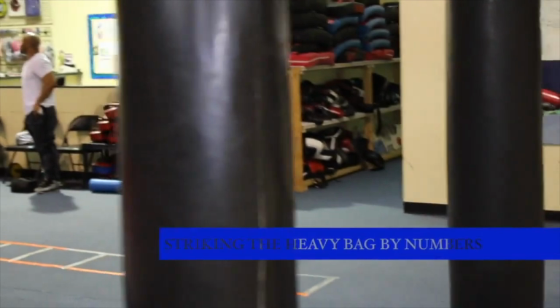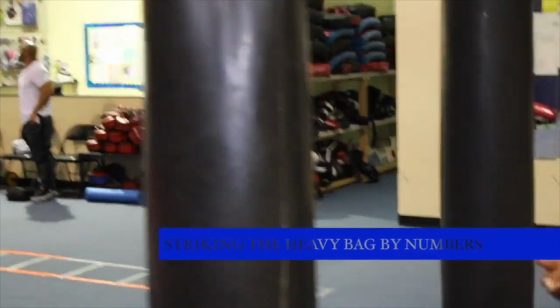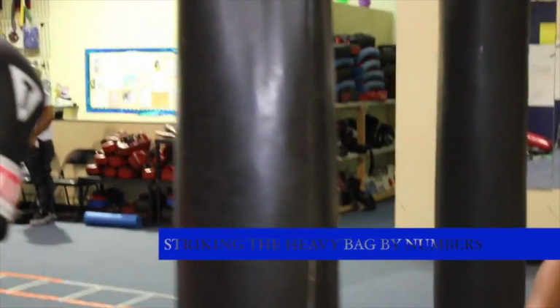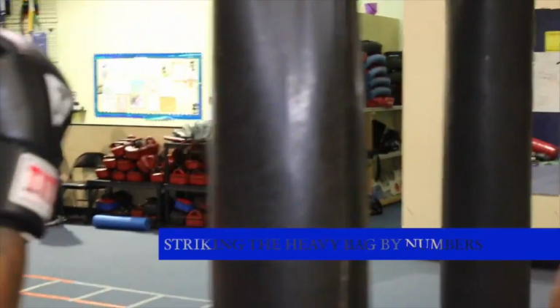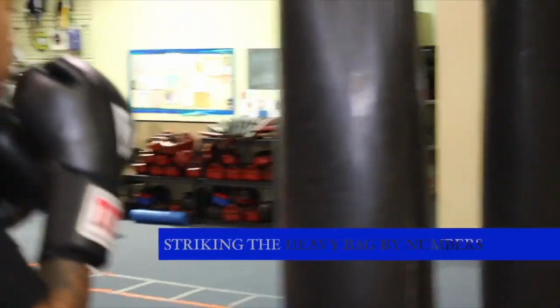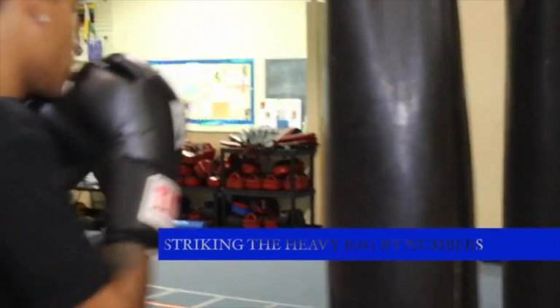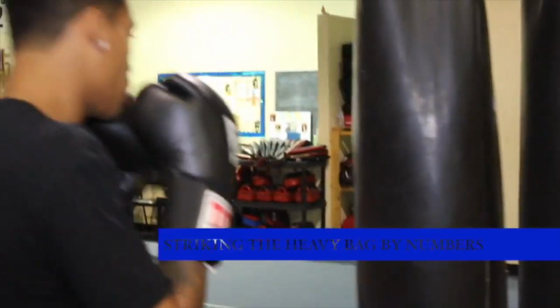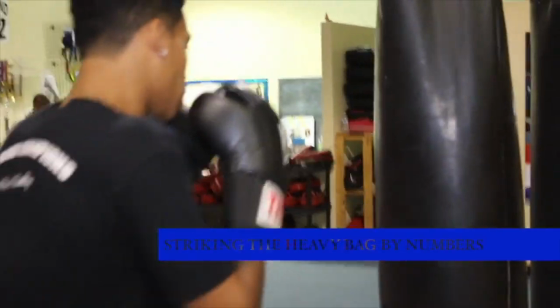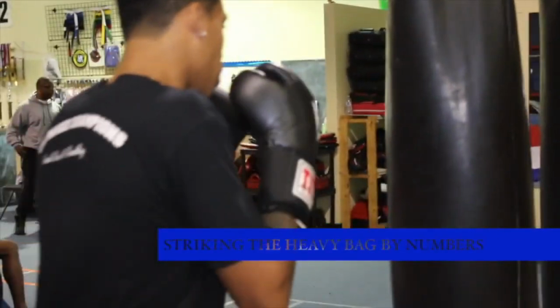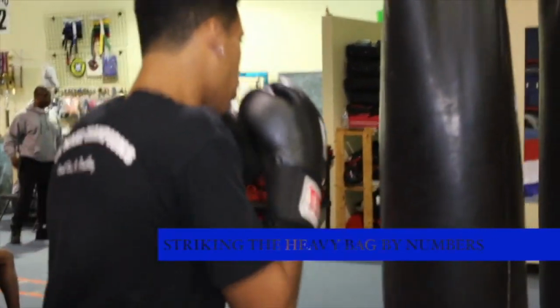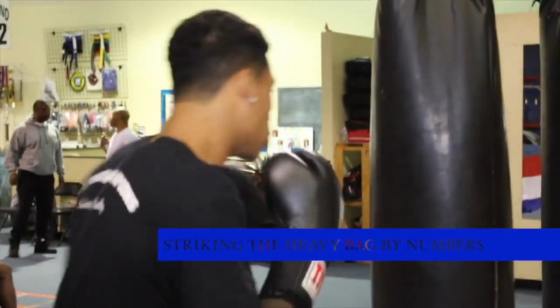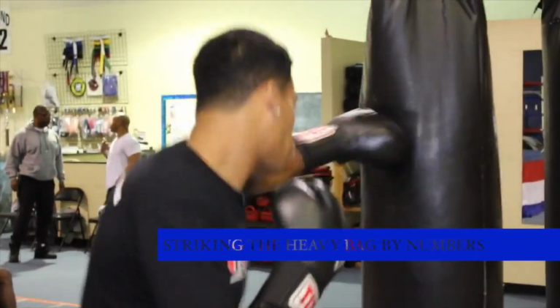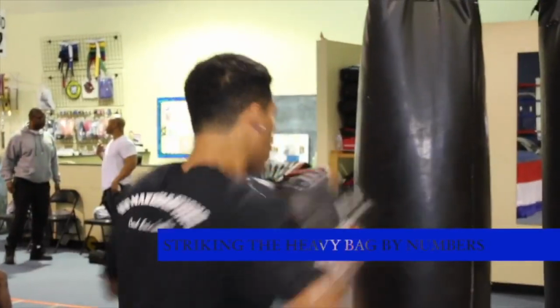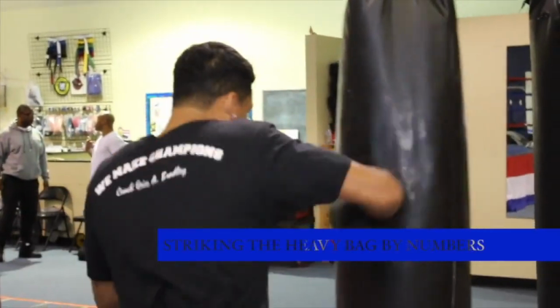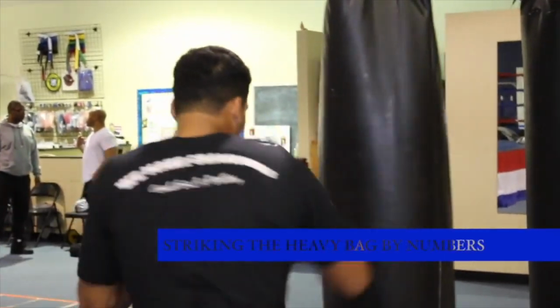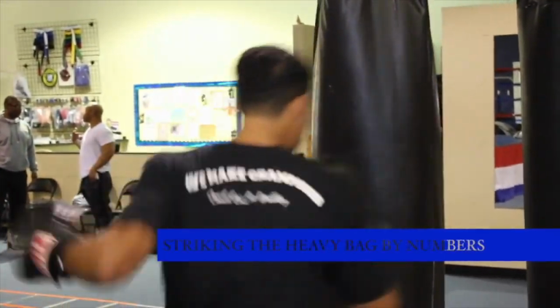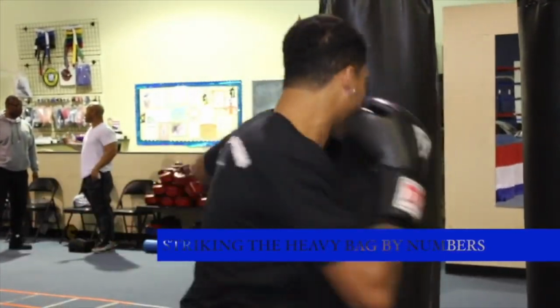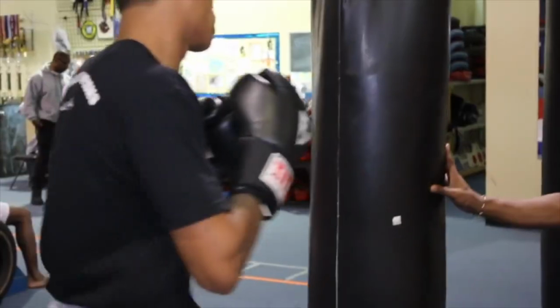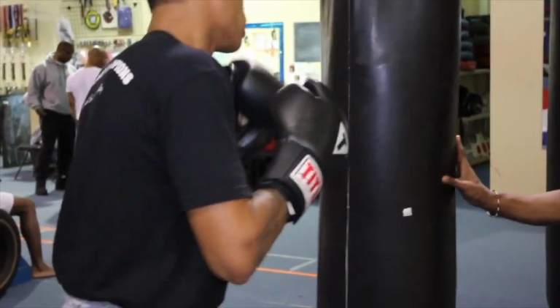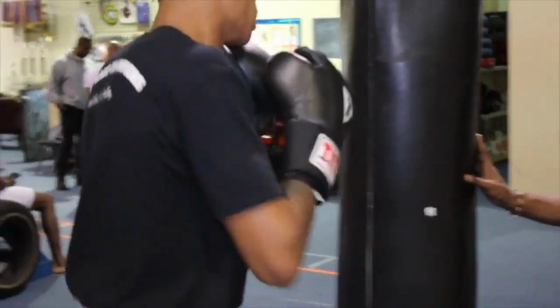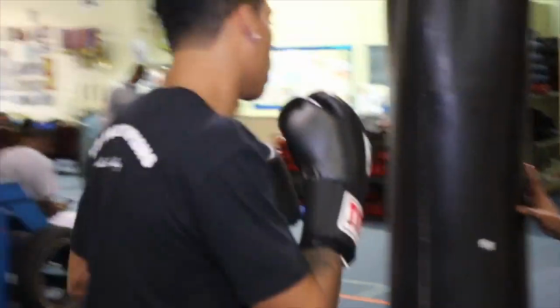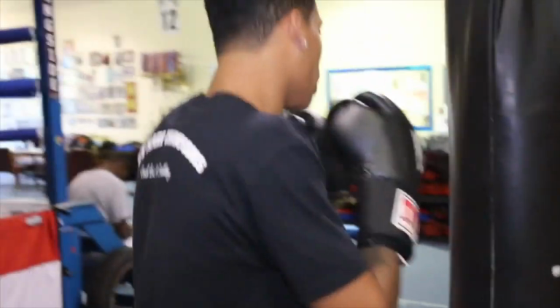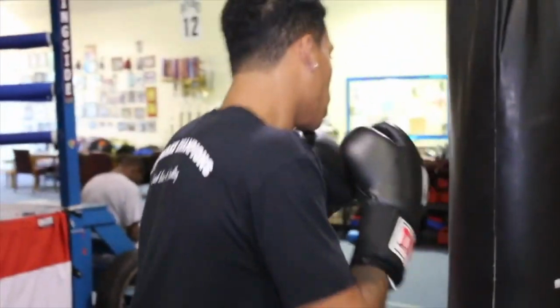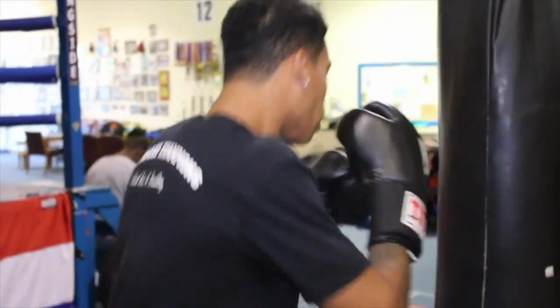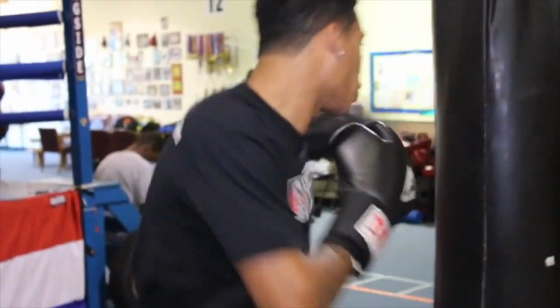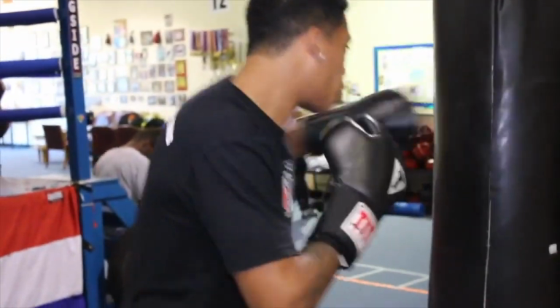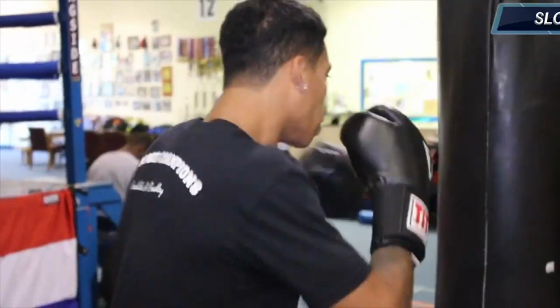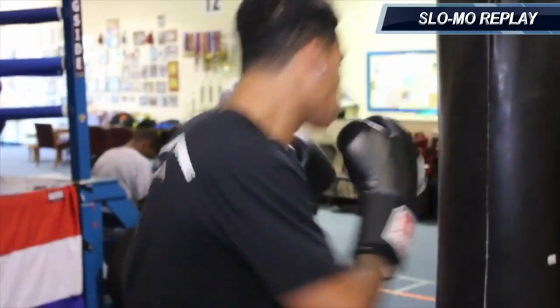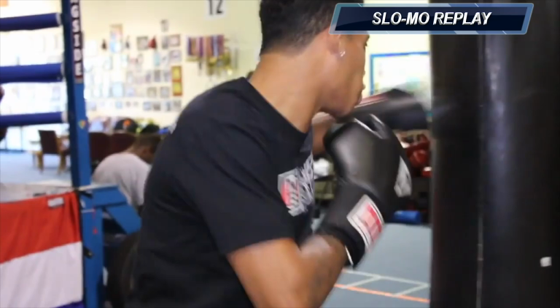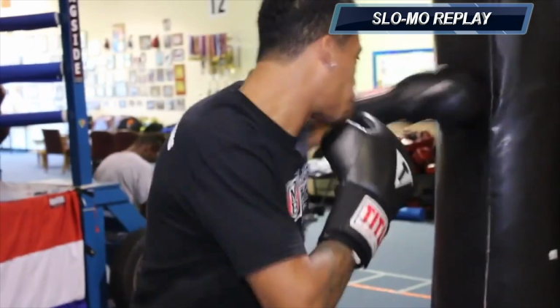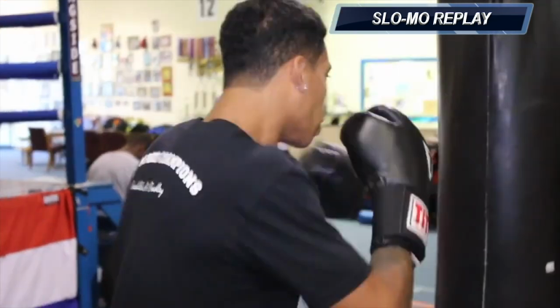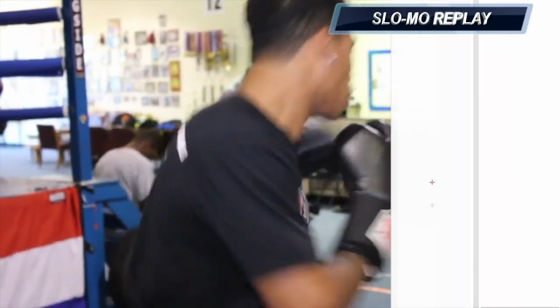Shoot them all in combination. One. One. One more time. One. One. One.